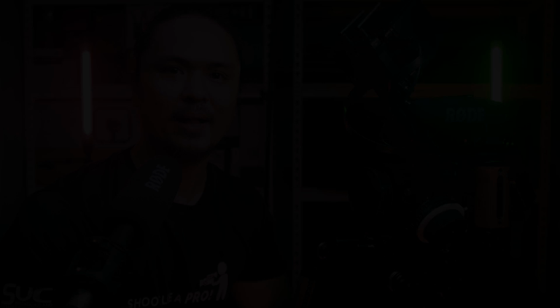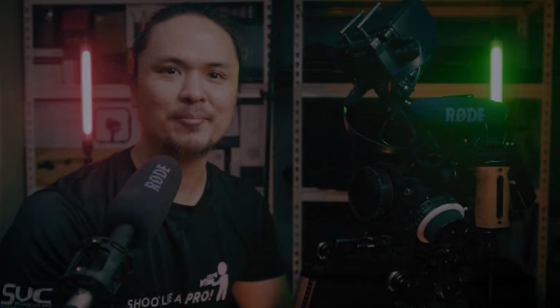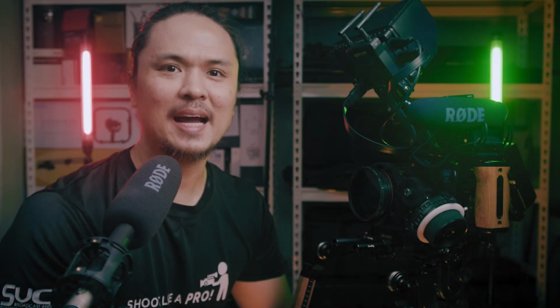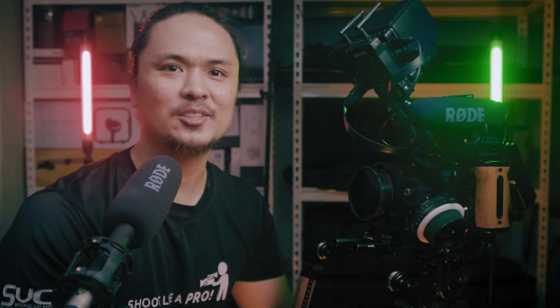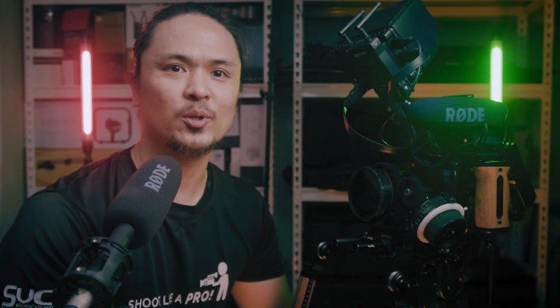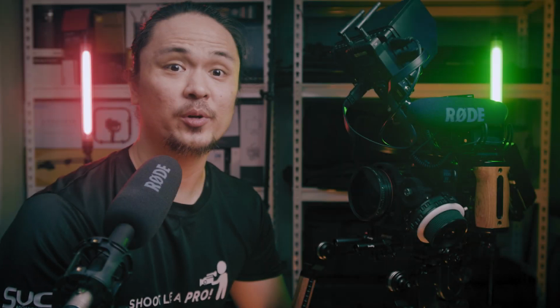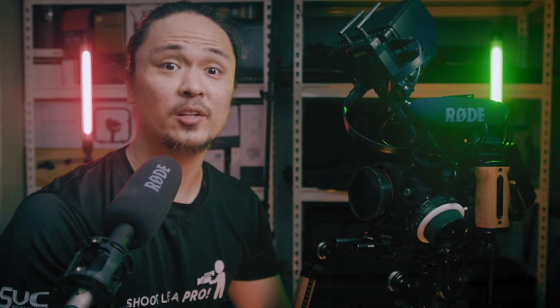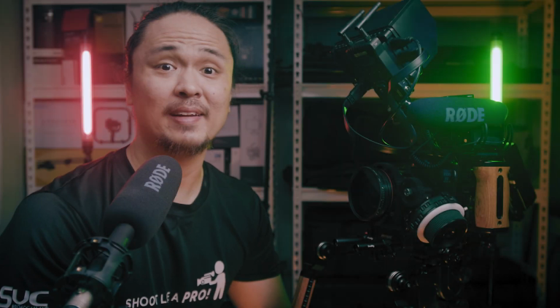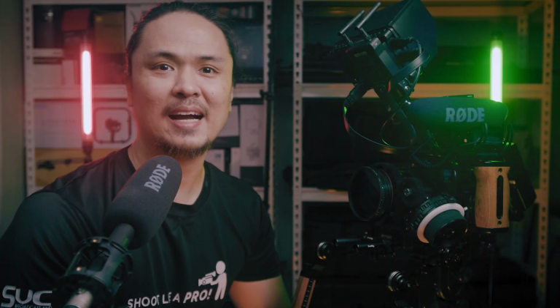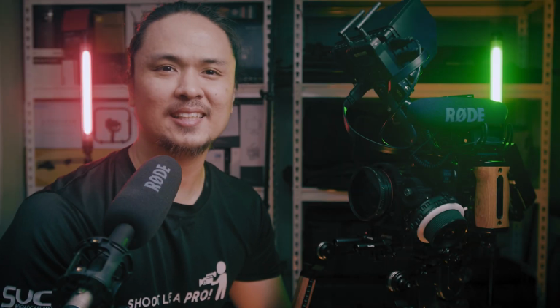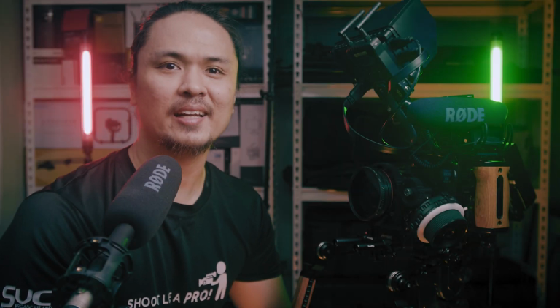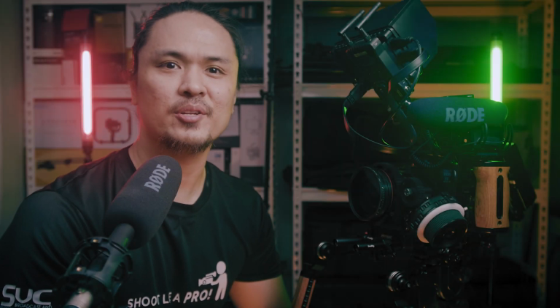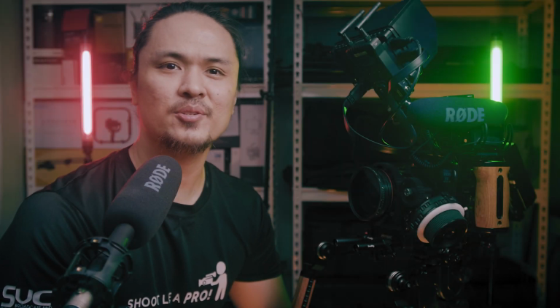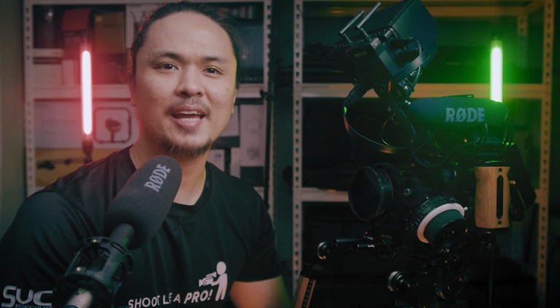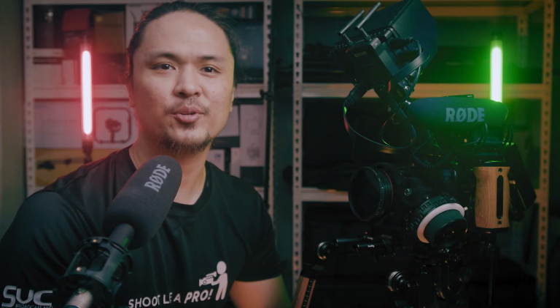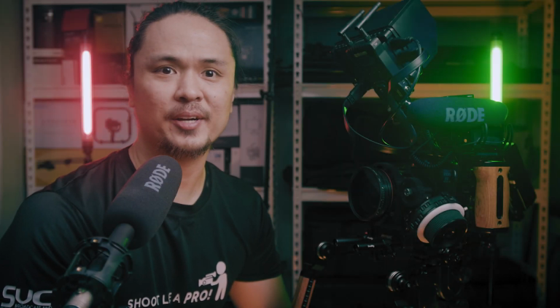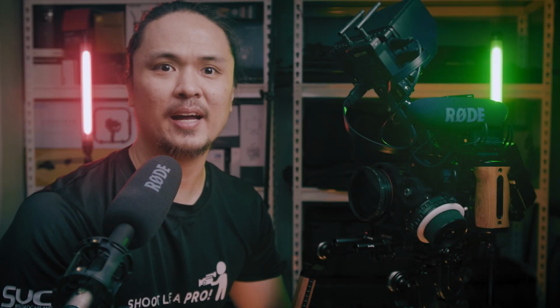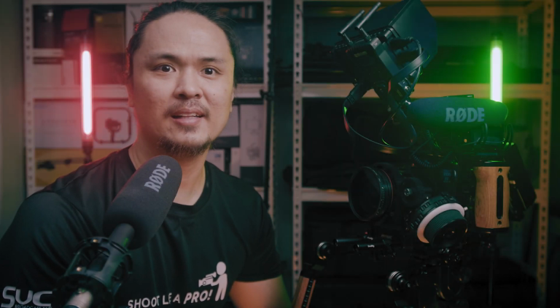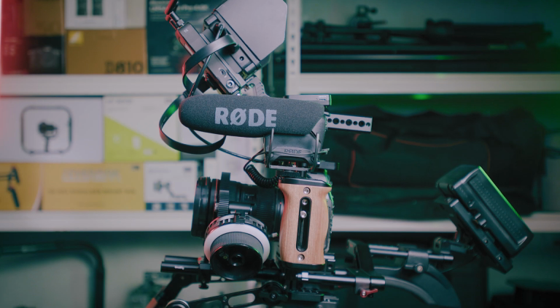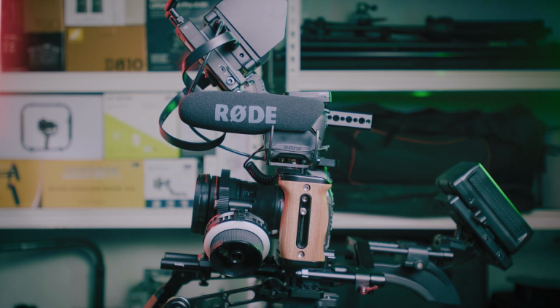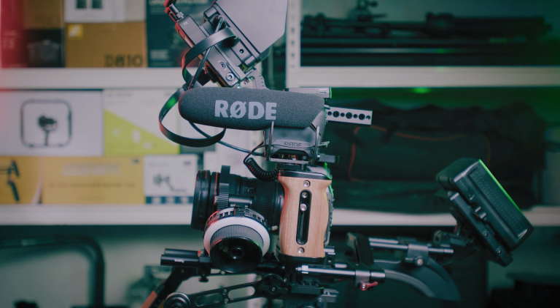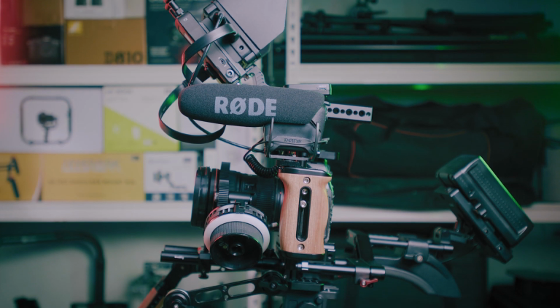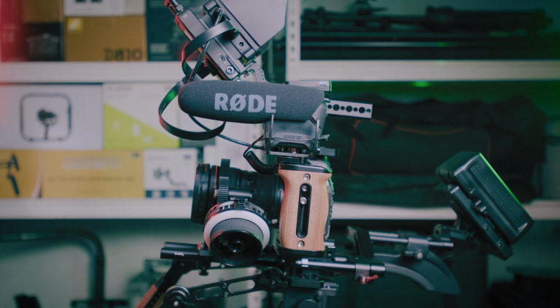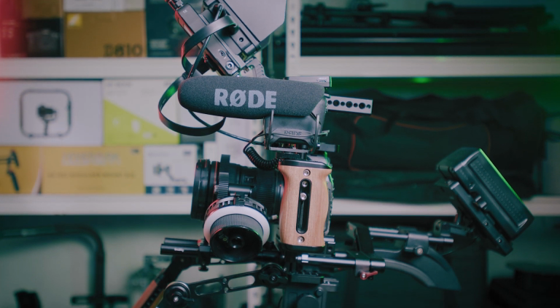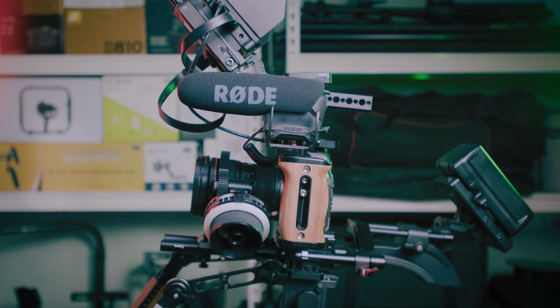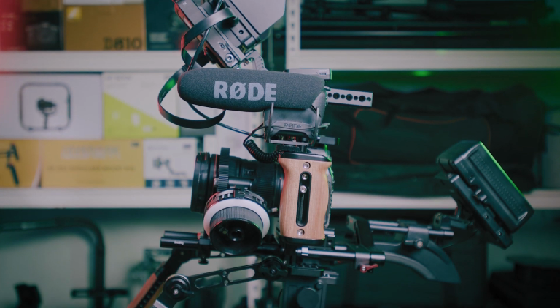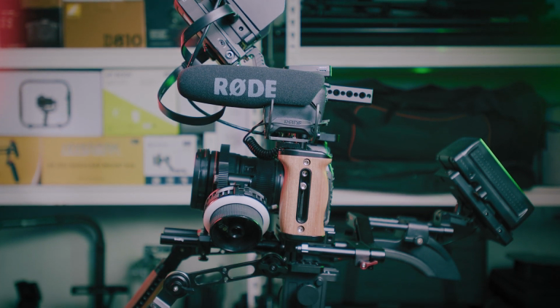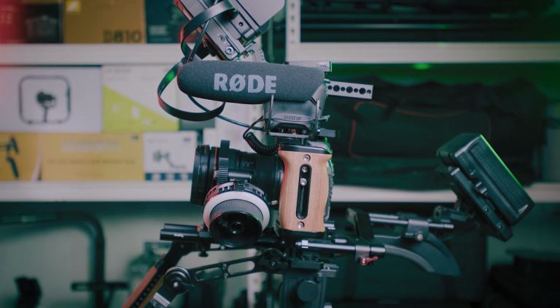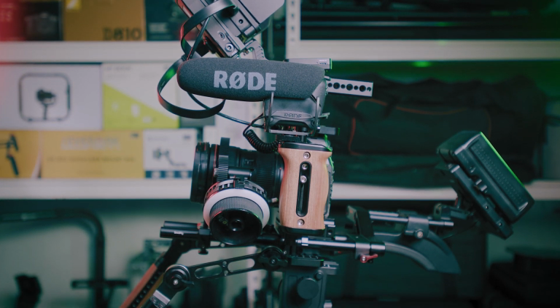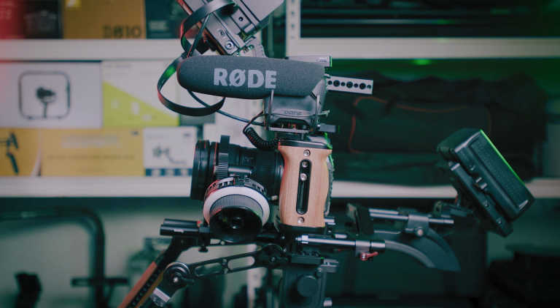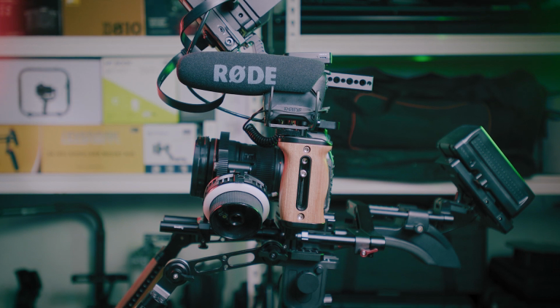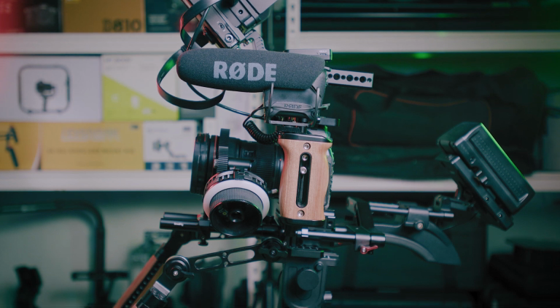Welcome guys to the world of unboxing reviews and tutorial. Today, I'm gonna show you how I've built this rig.